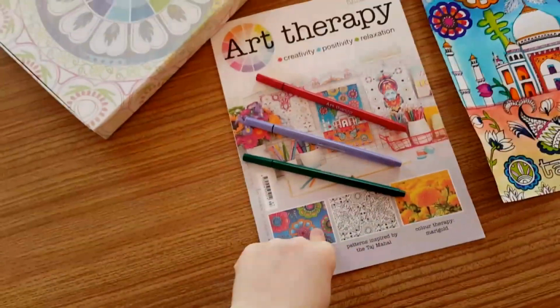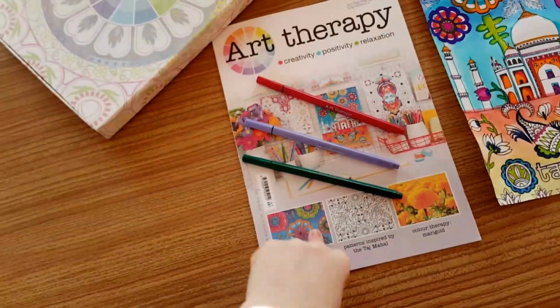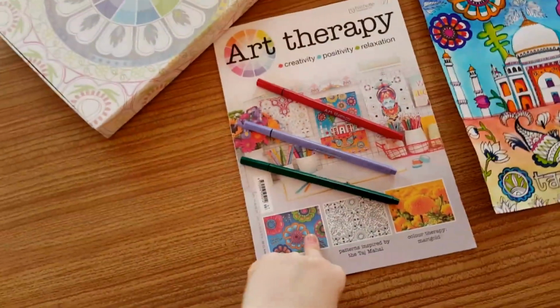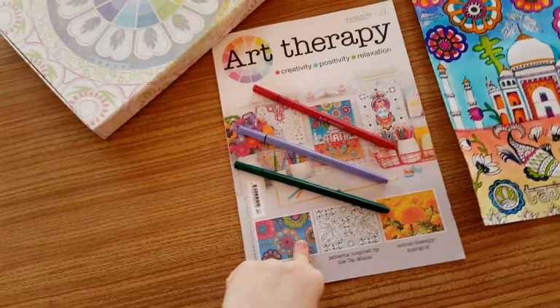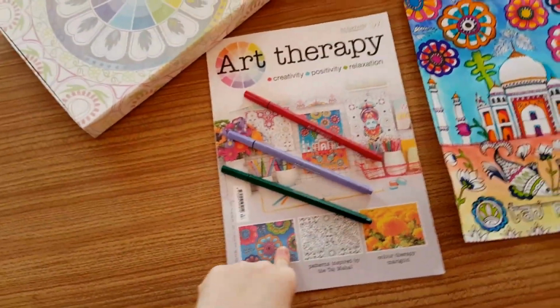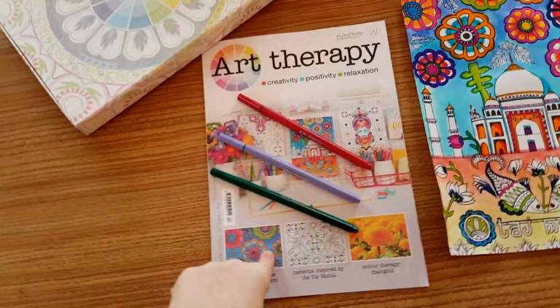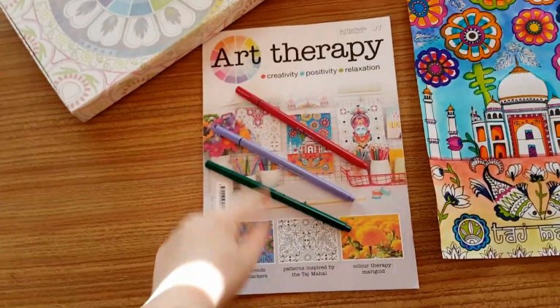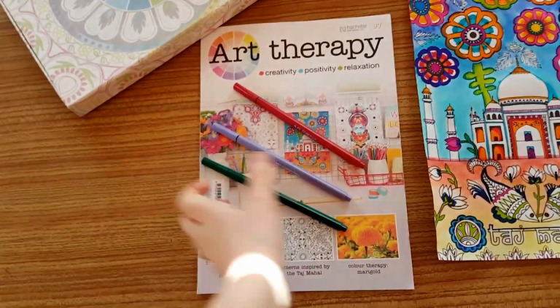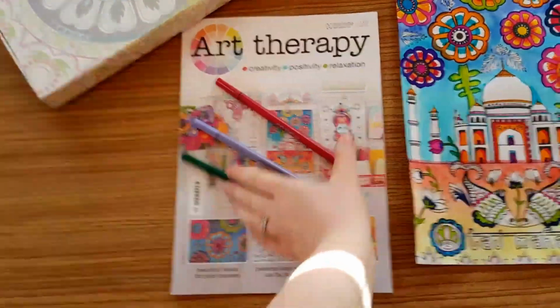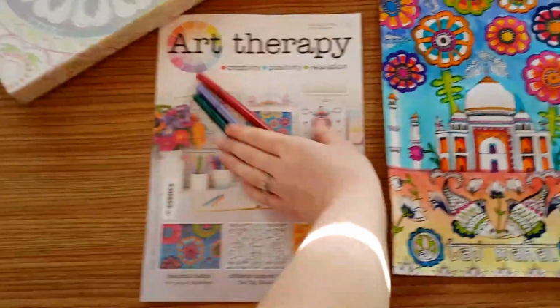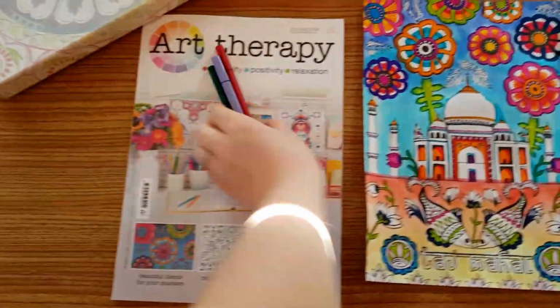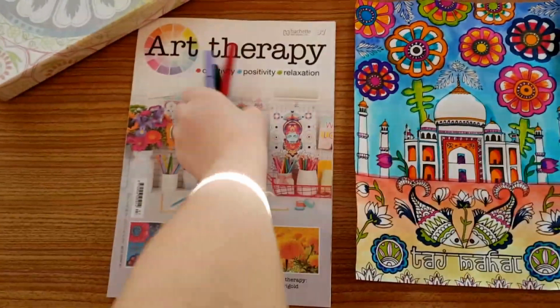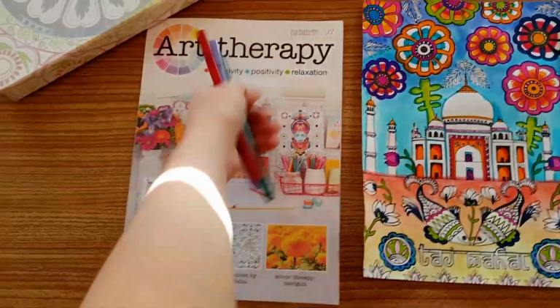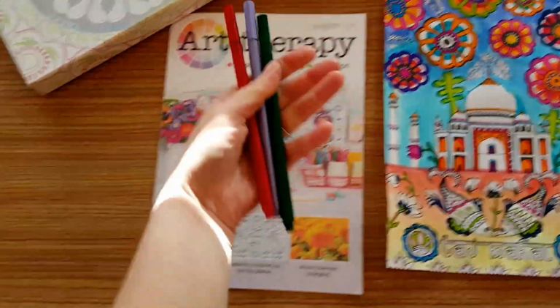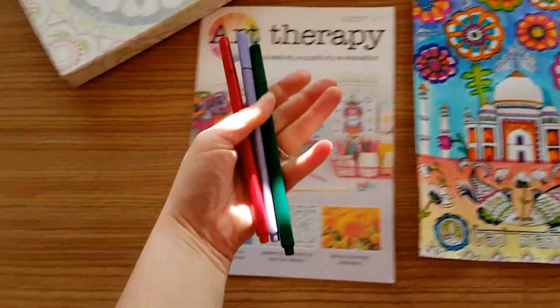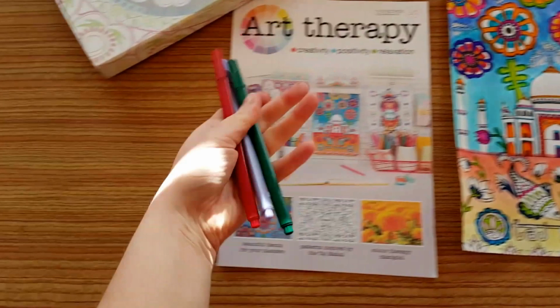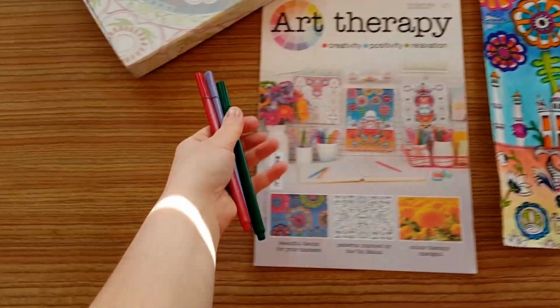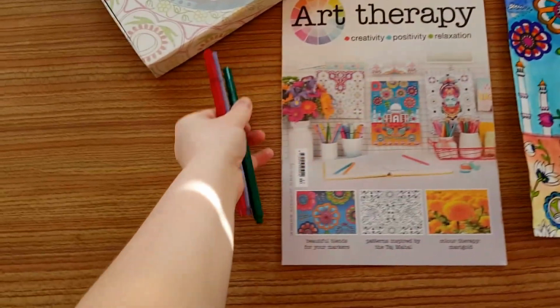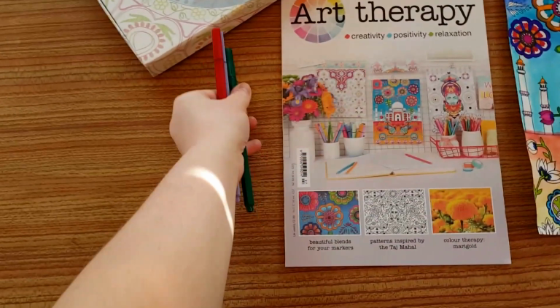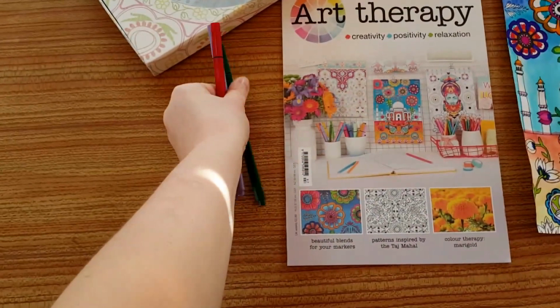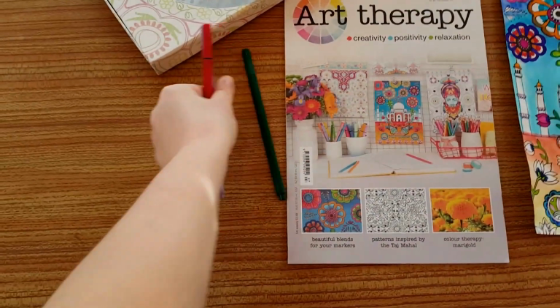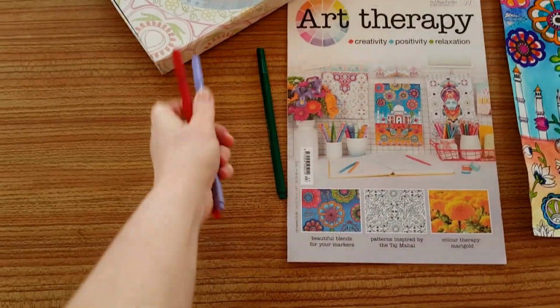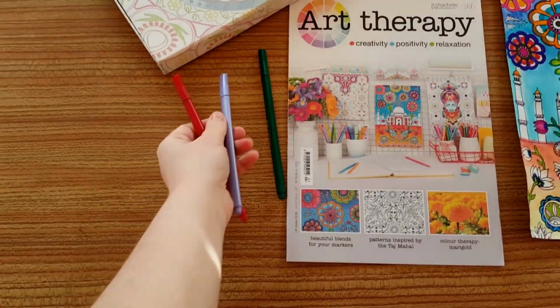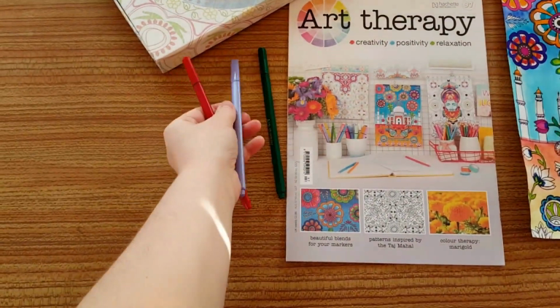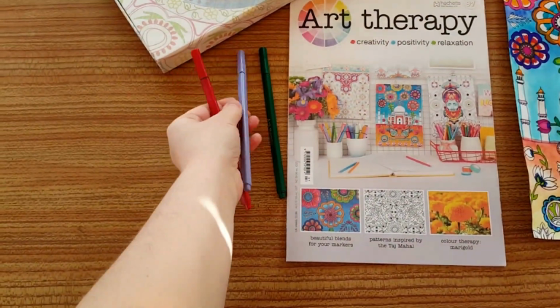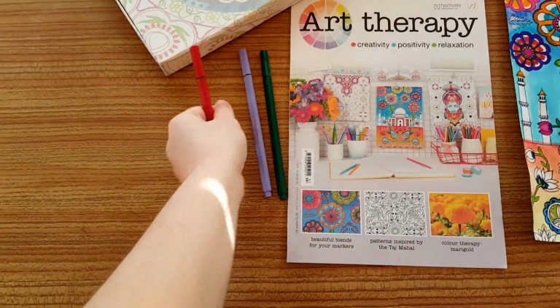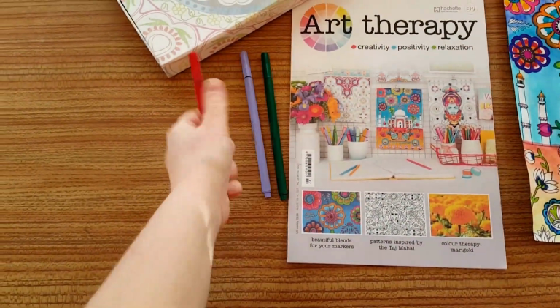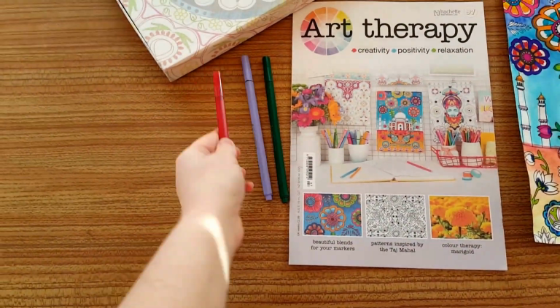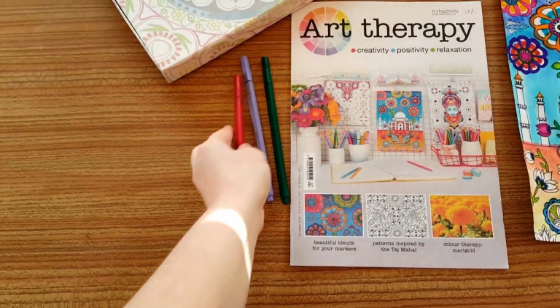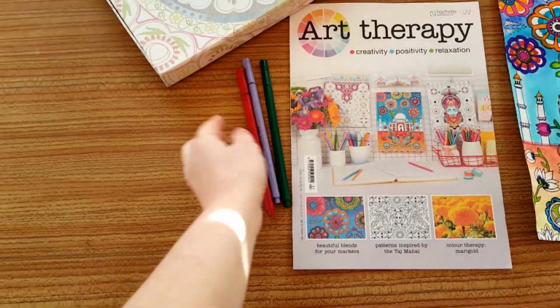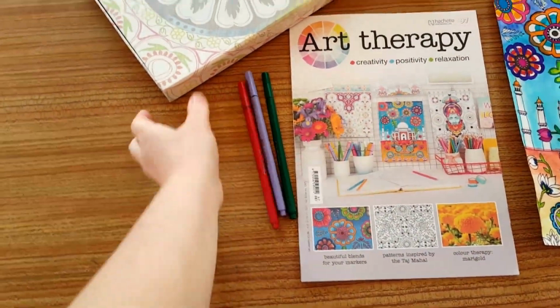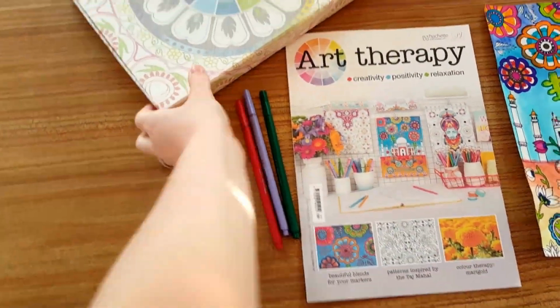With issue 97 you get three fine liners: a dark green, a violet, and a red.